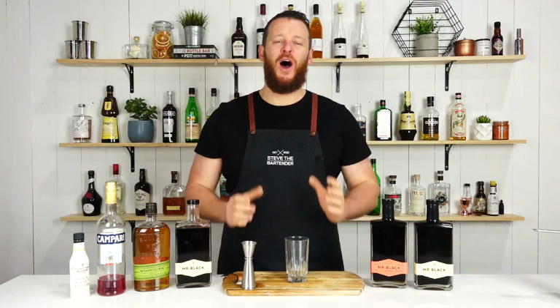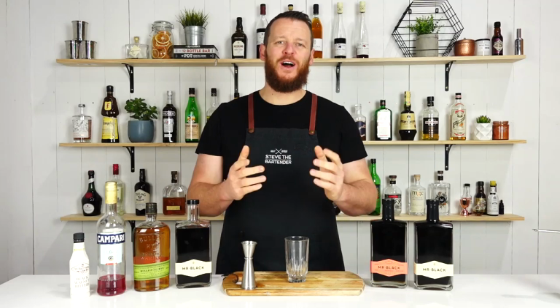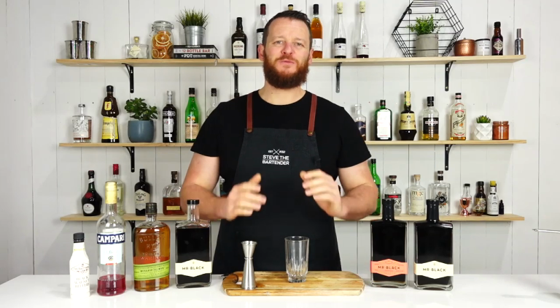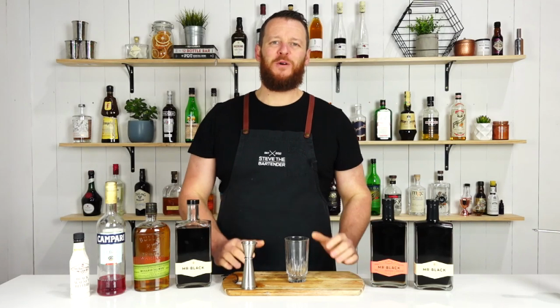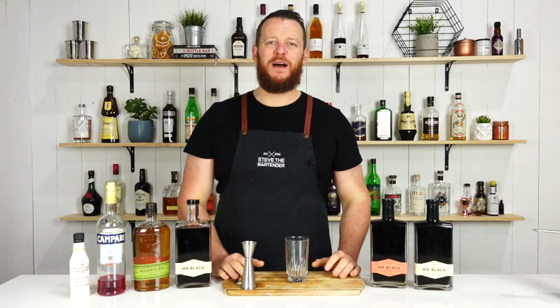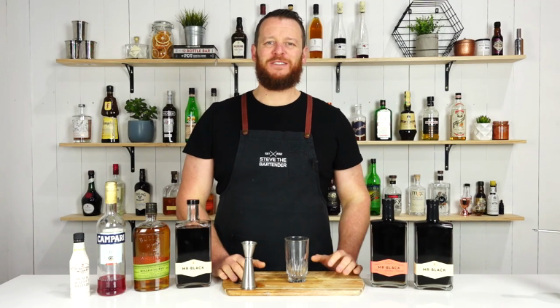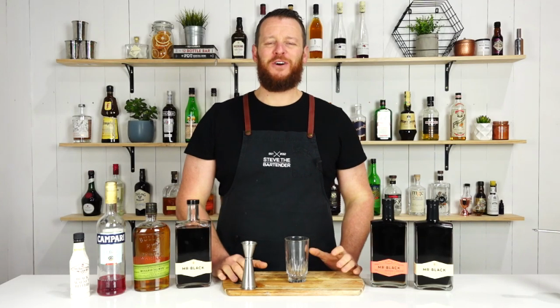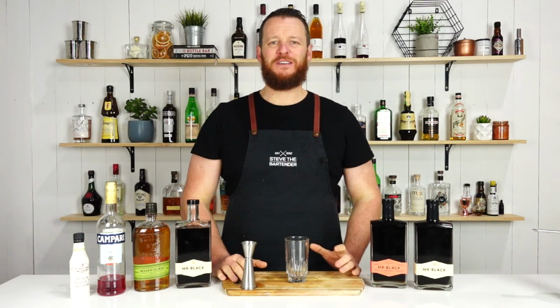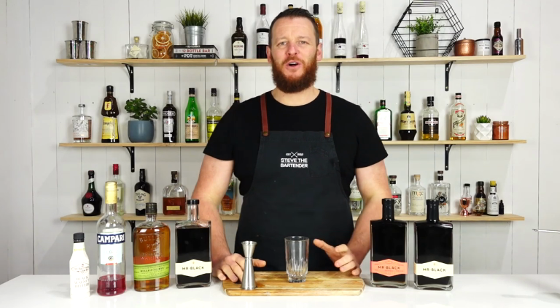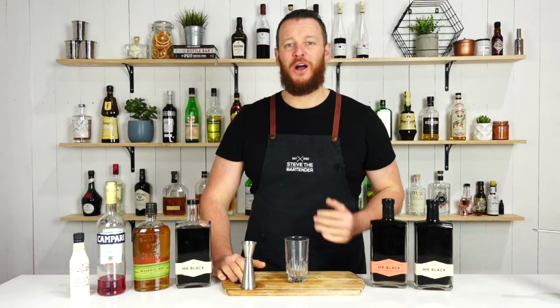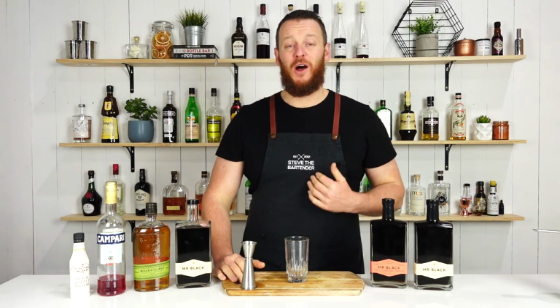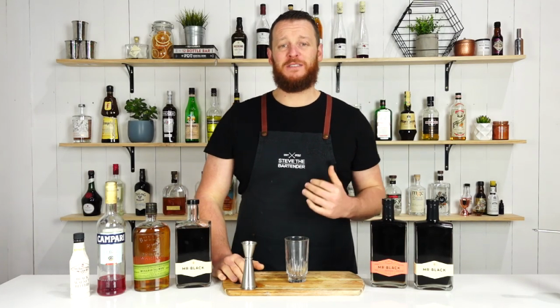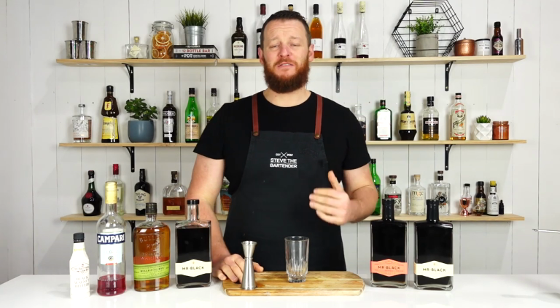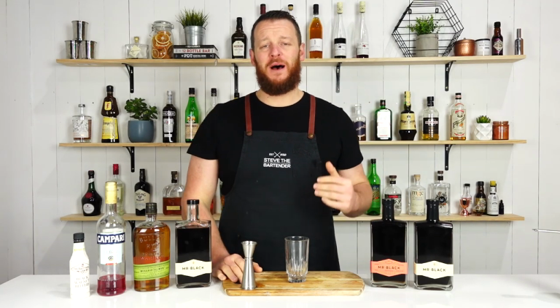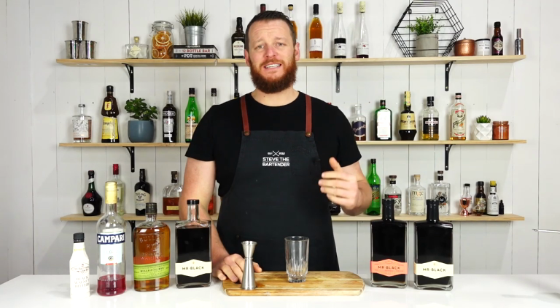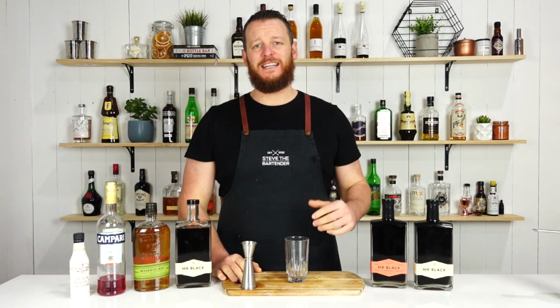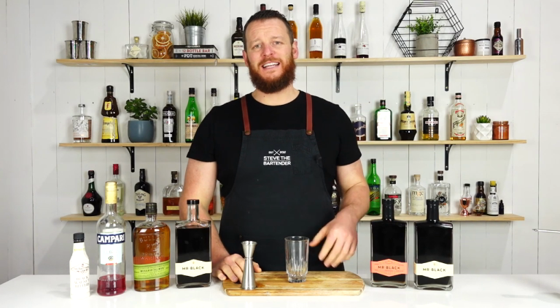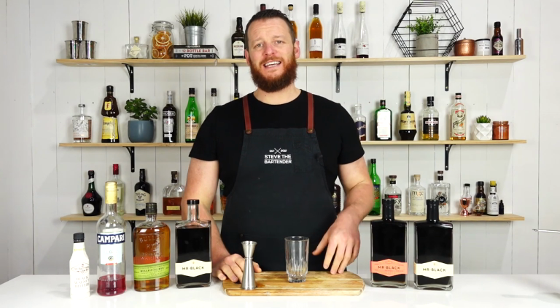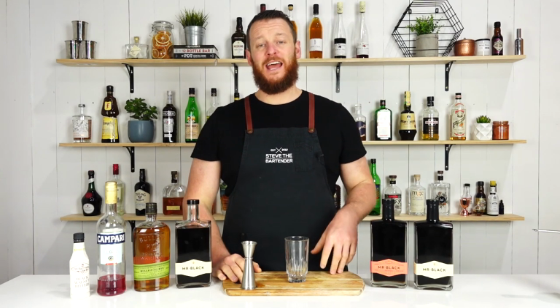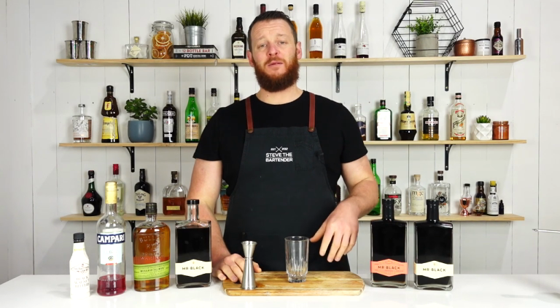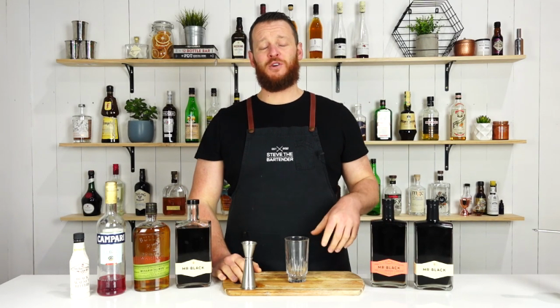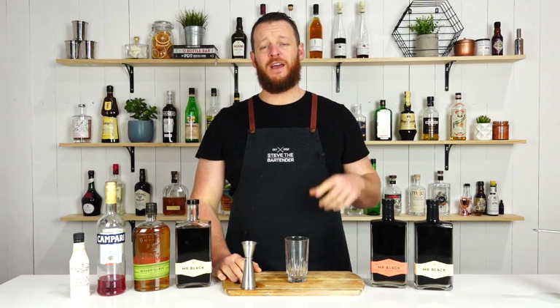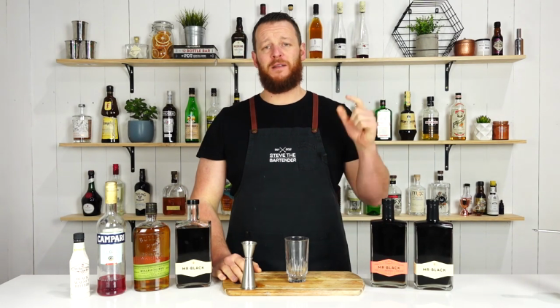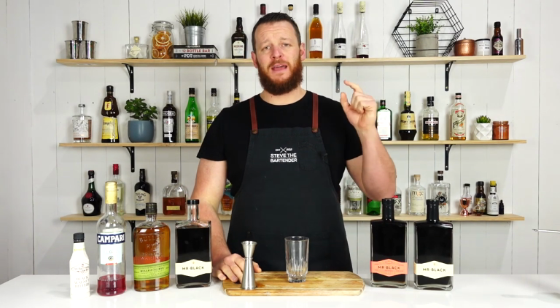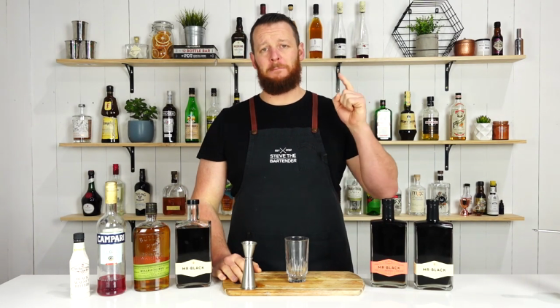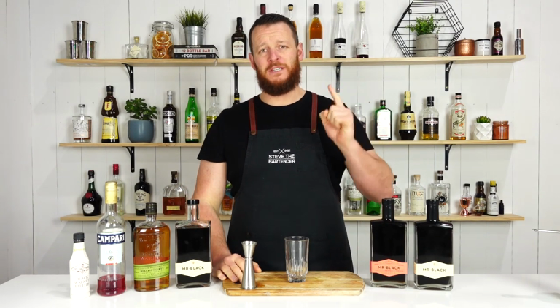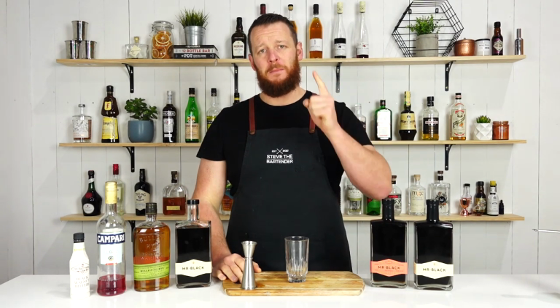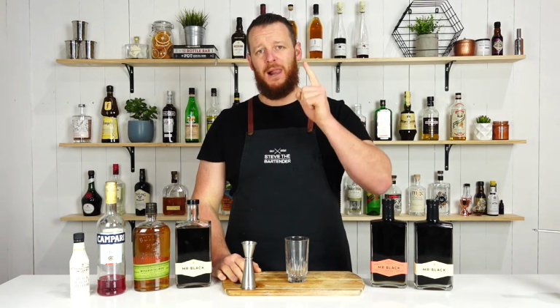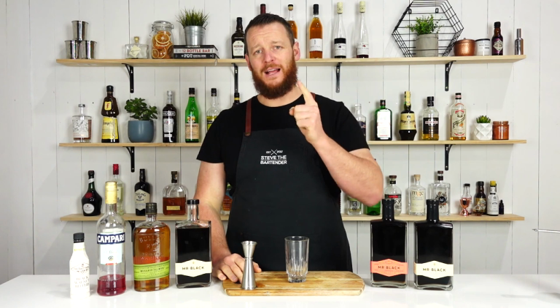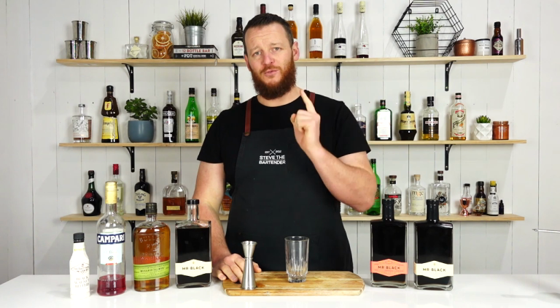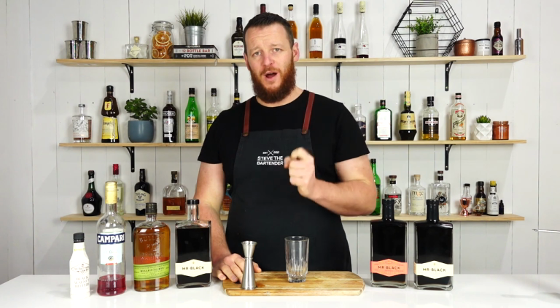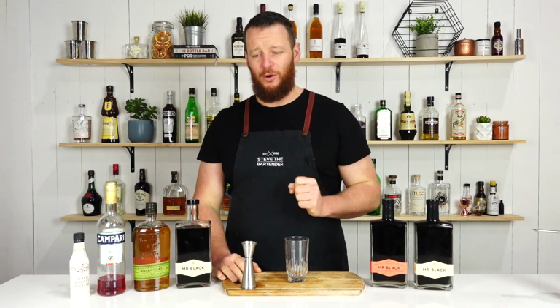Hi guys, and welcome back to the cocktail vlog. I'm Steve the bartender, and today I'm showing you how to make a Mr. Black Rye Ball.